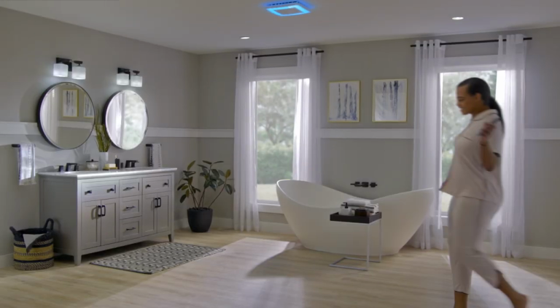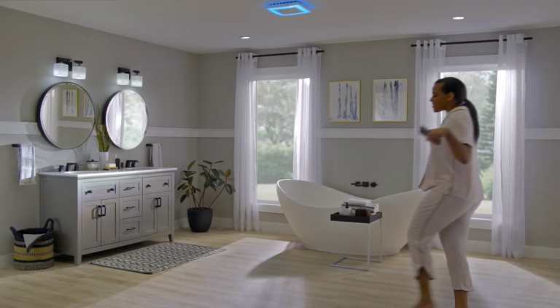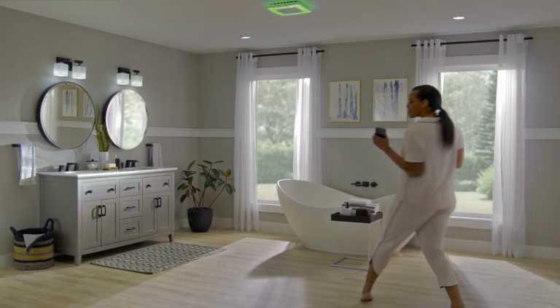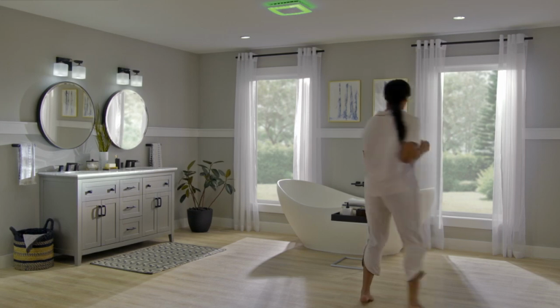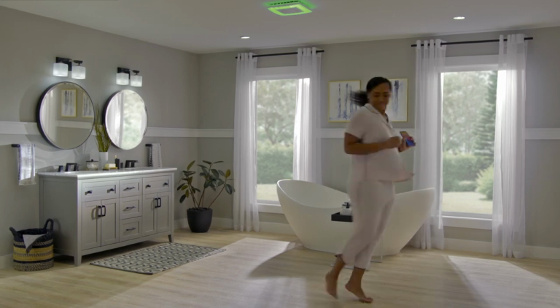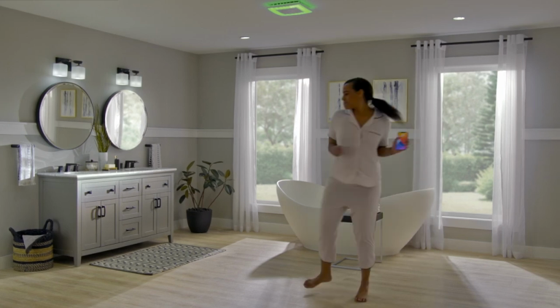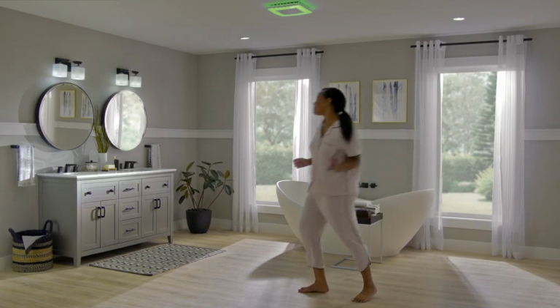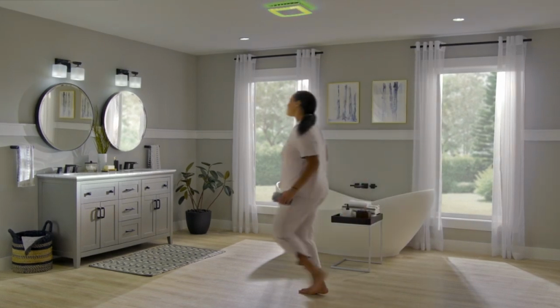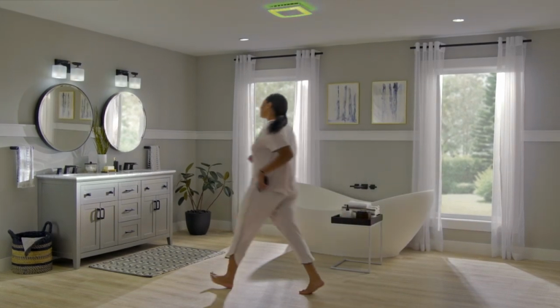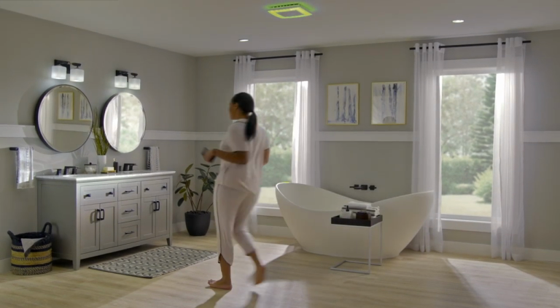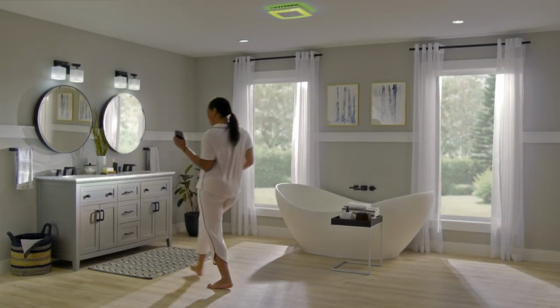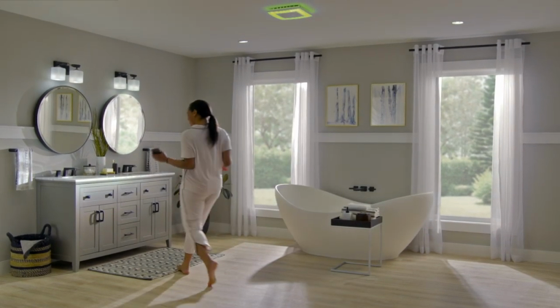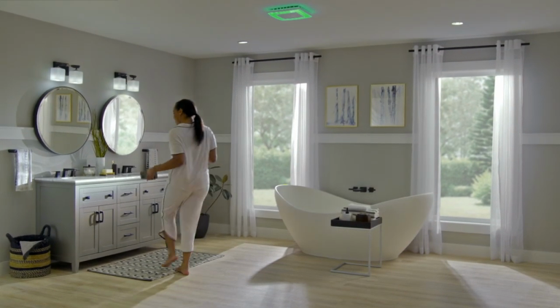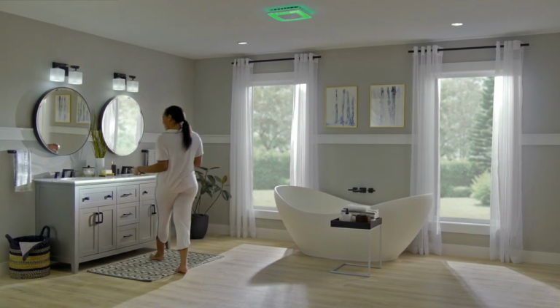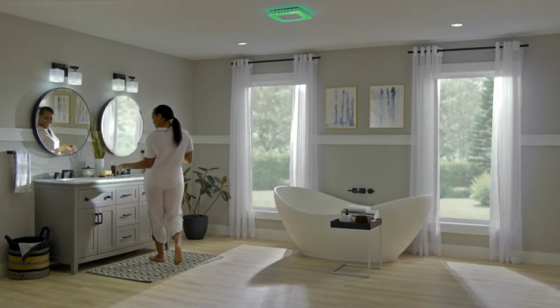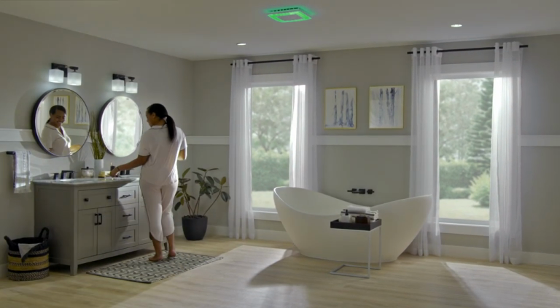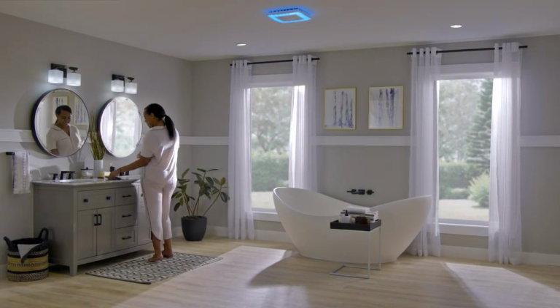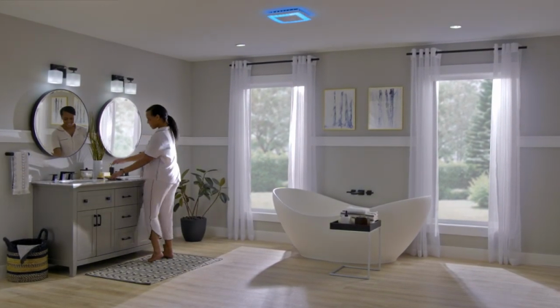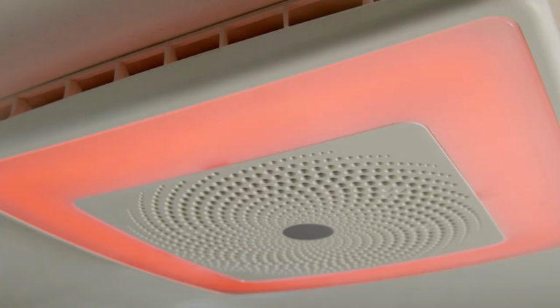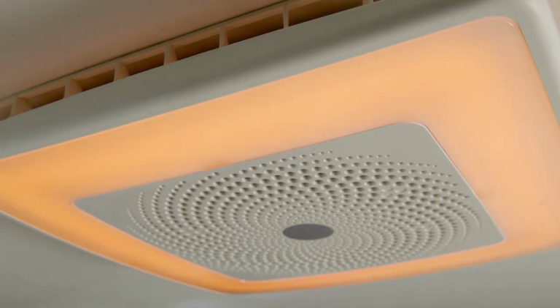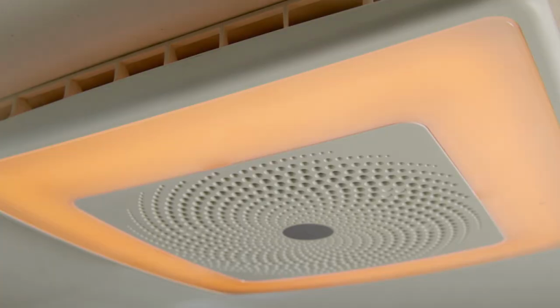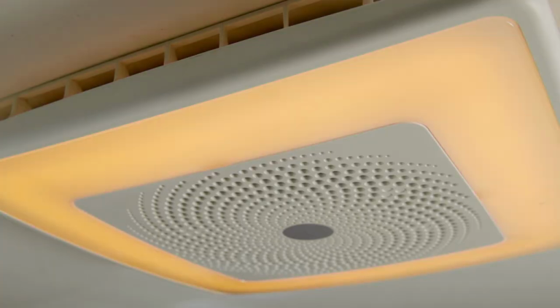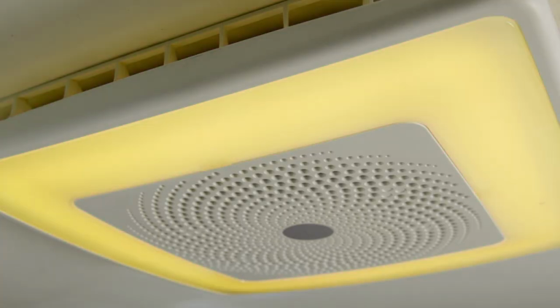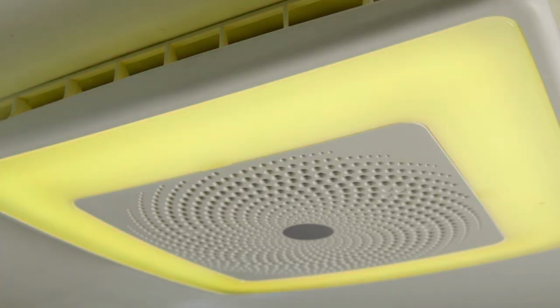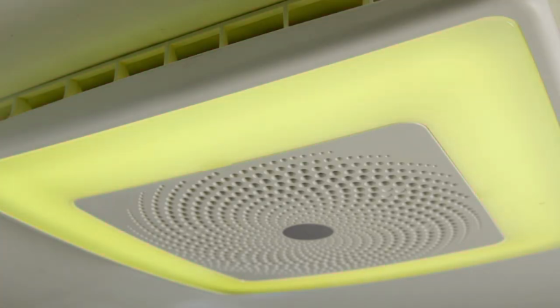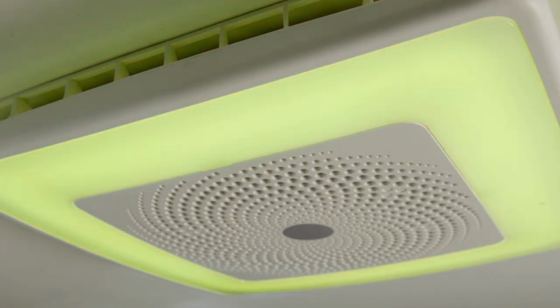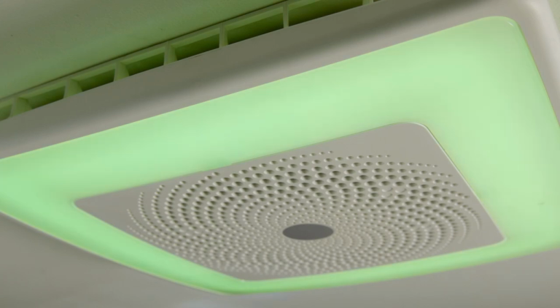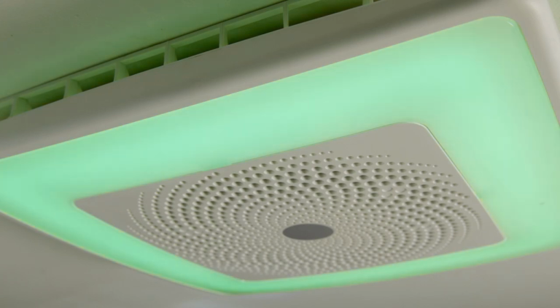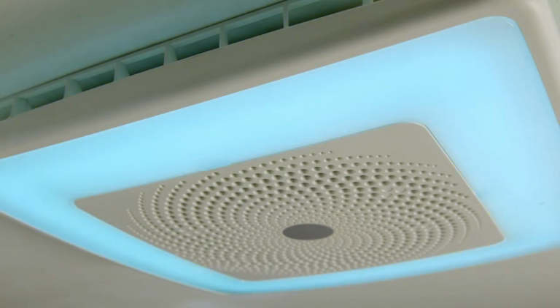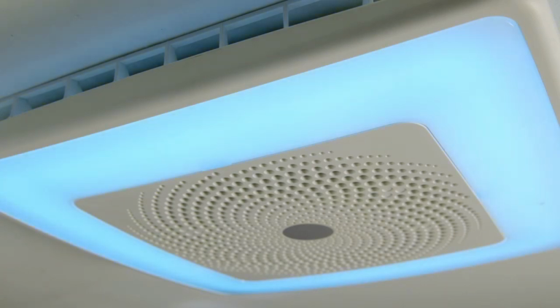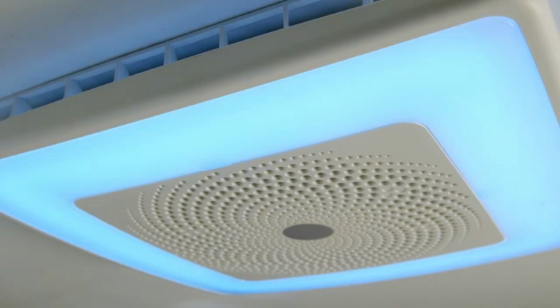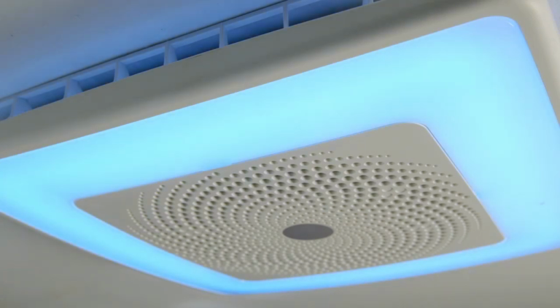Your bathroom never sounded so good. Room side Chroma Comfort with Sensonic bath fan.